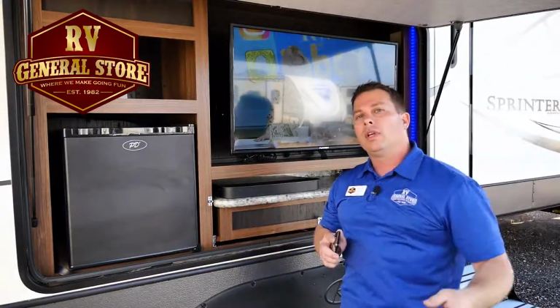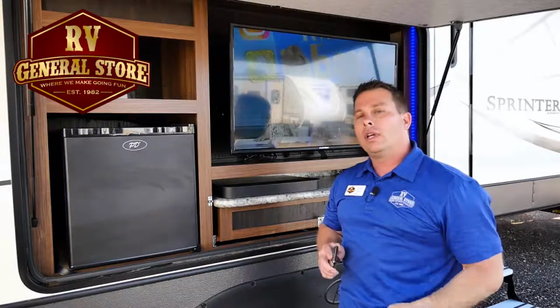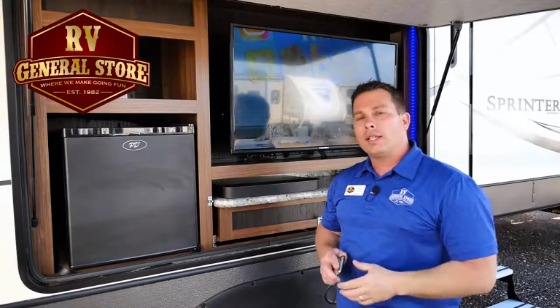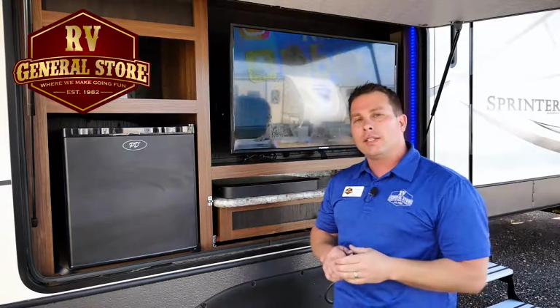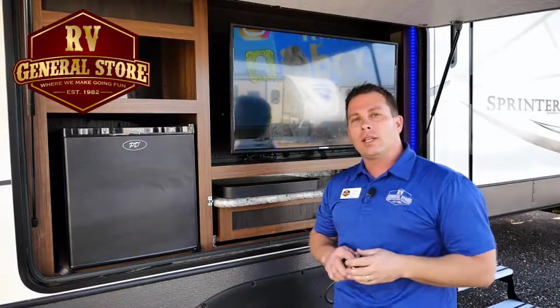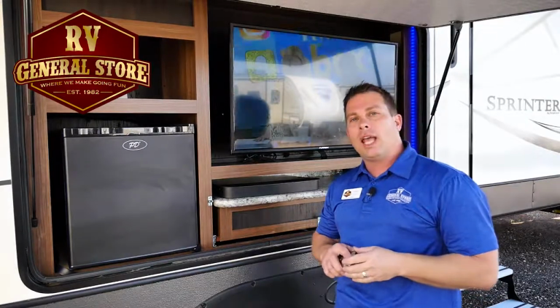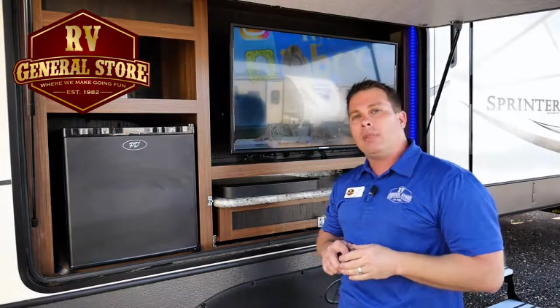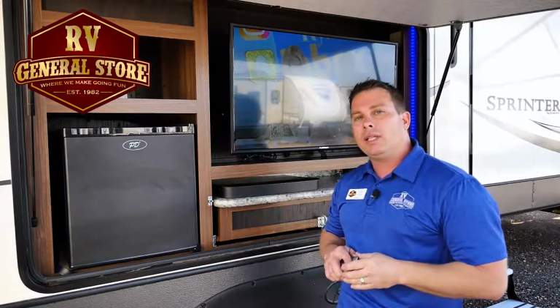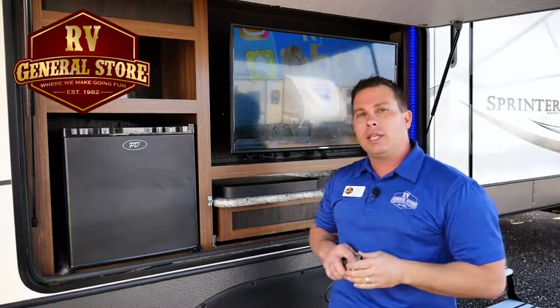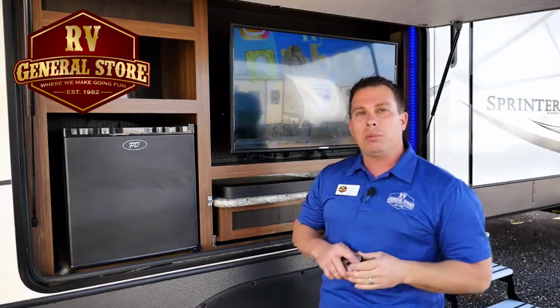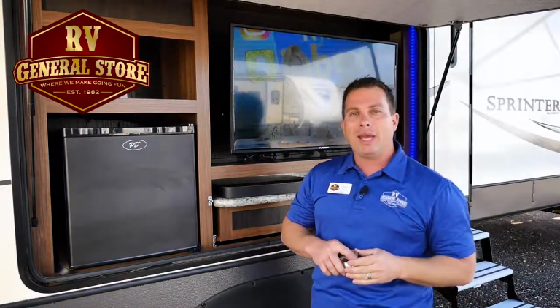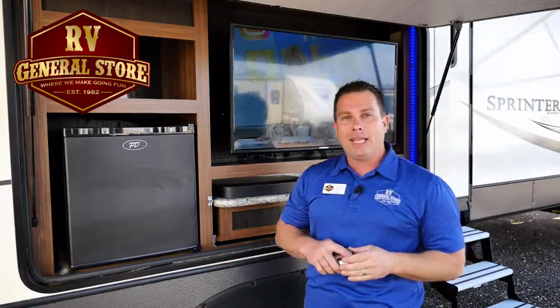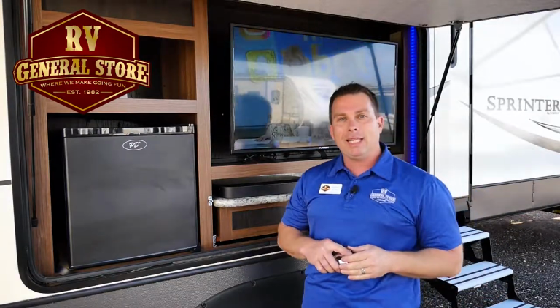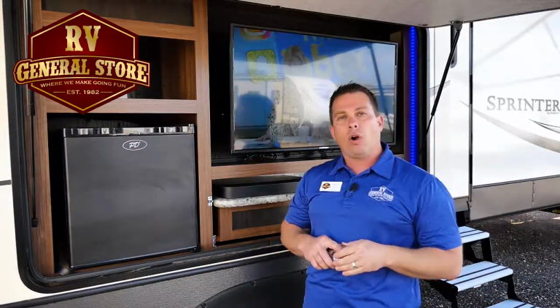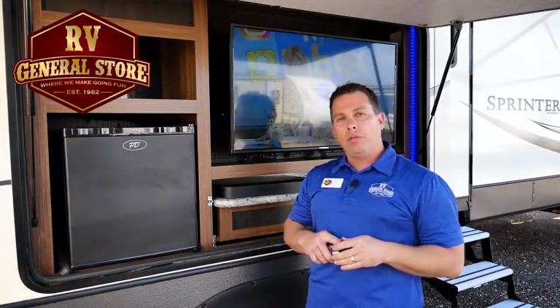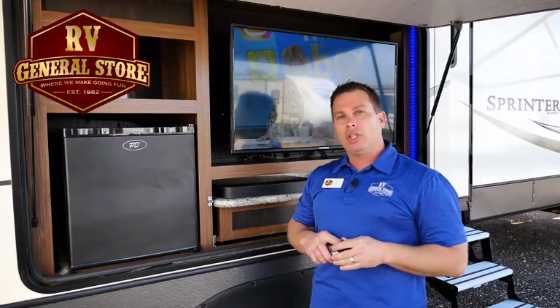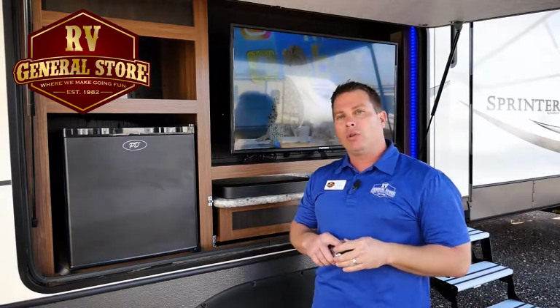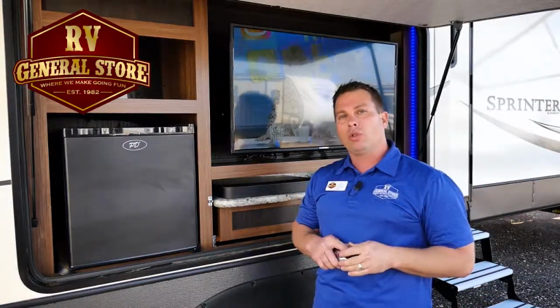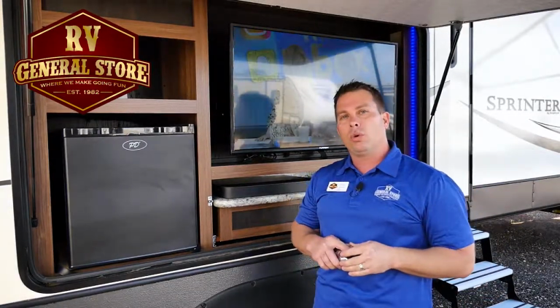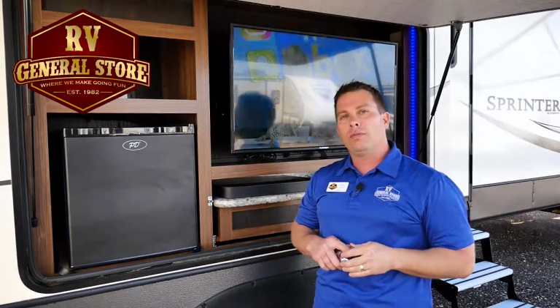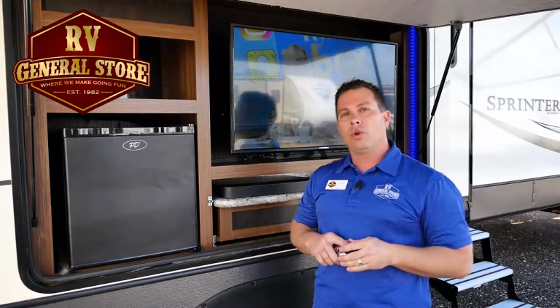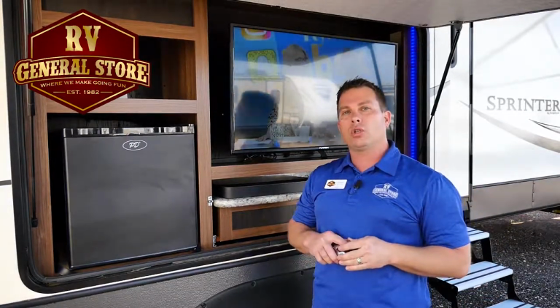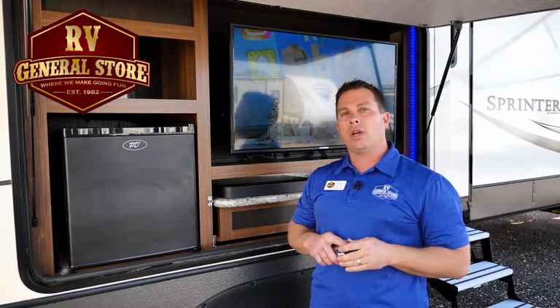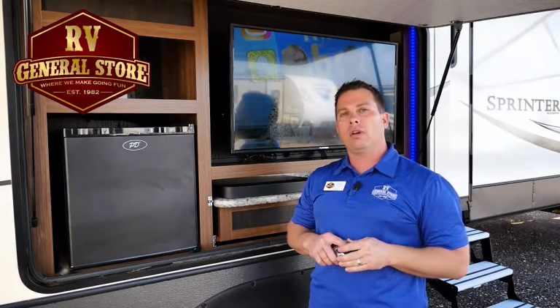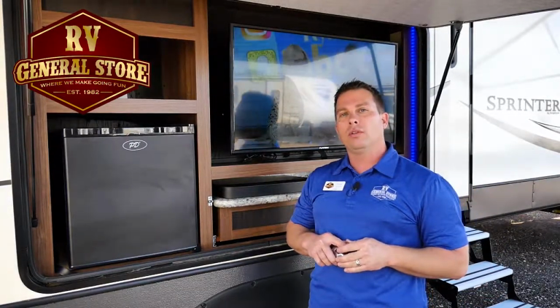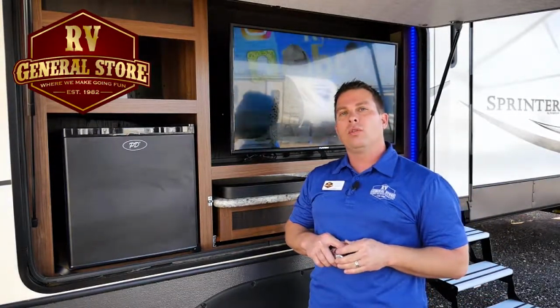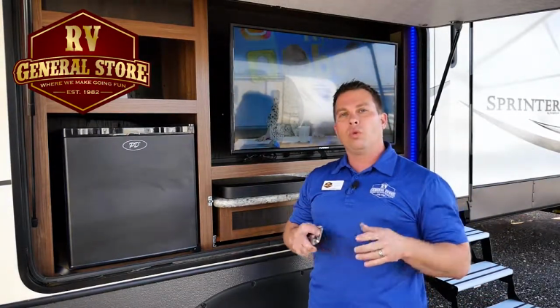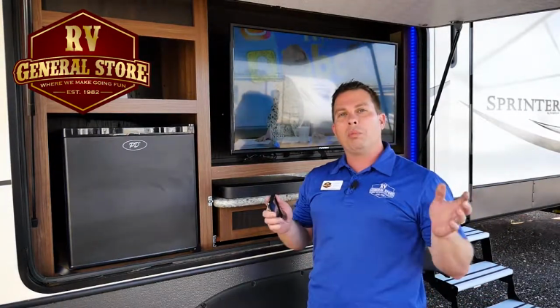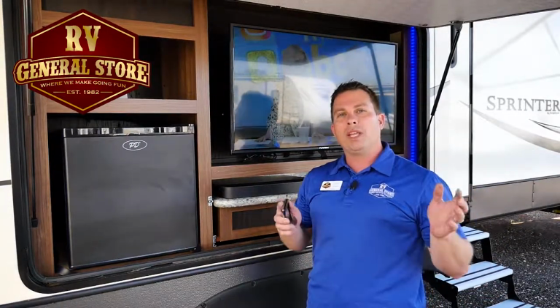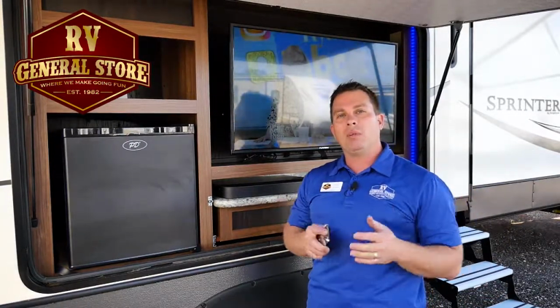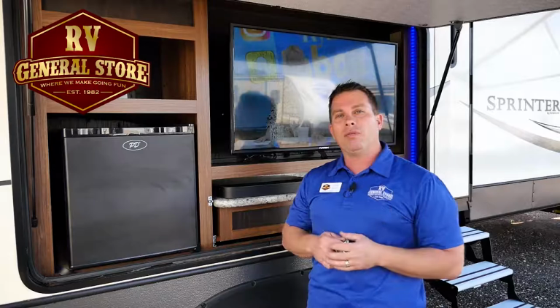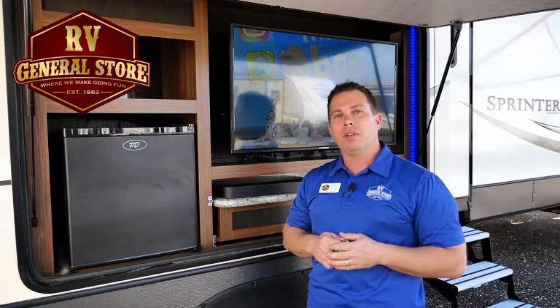Guys, this is a Camping Tip Made Easy RV General Store, Forrest Greco, where we make camping fun.